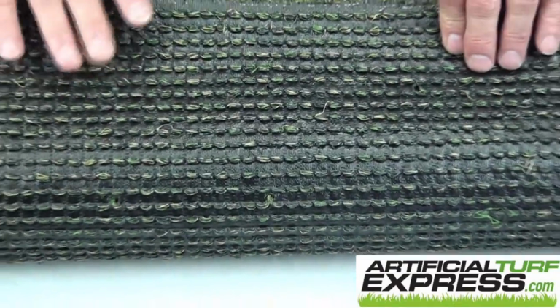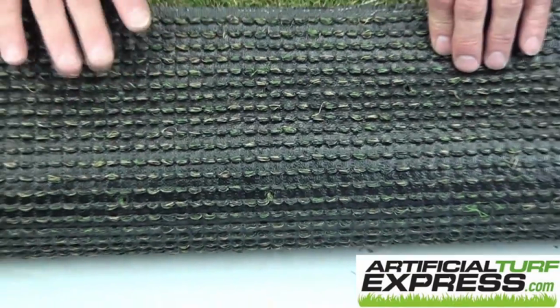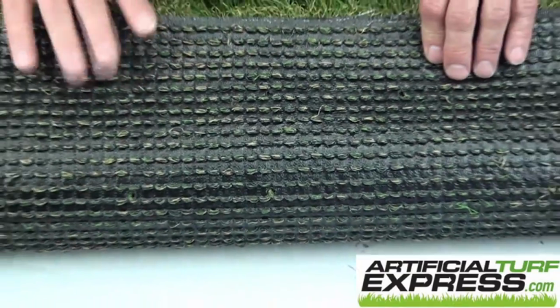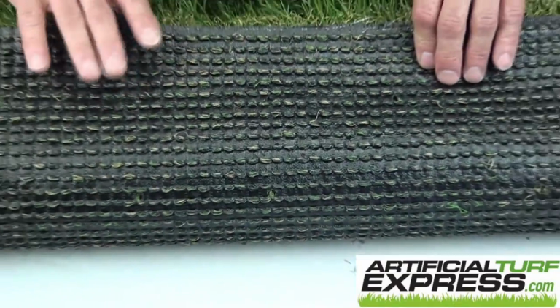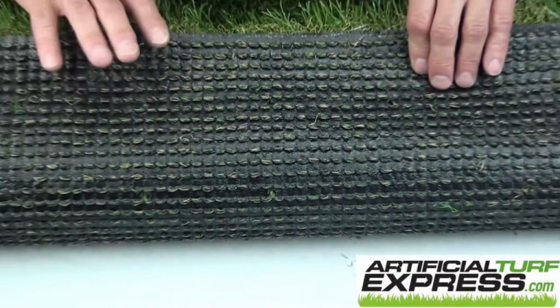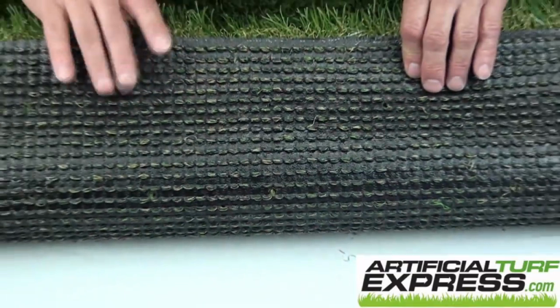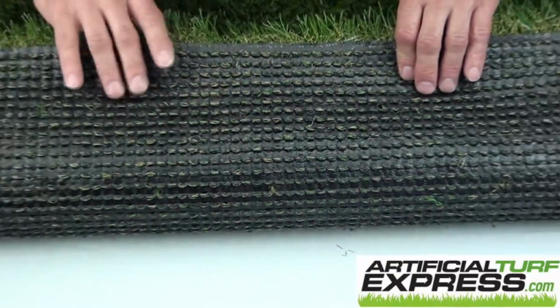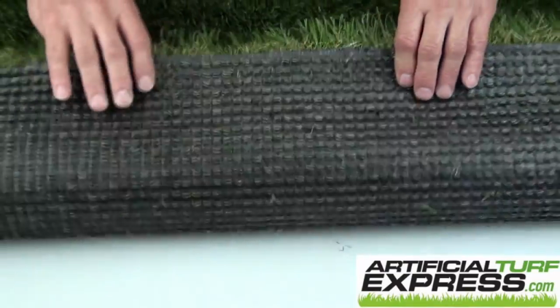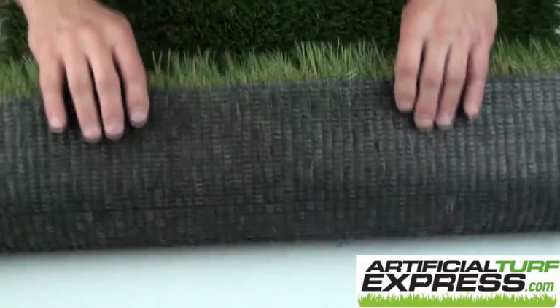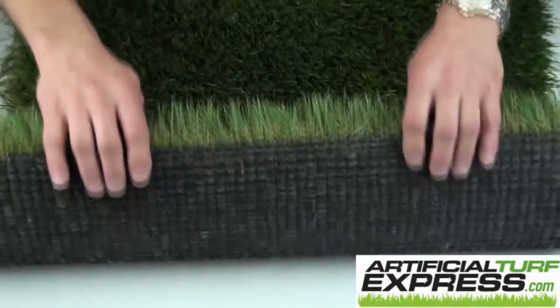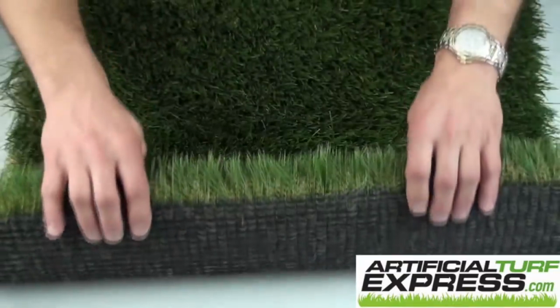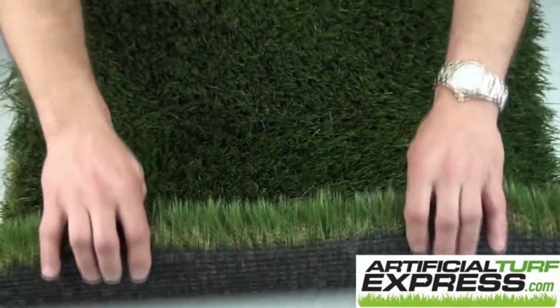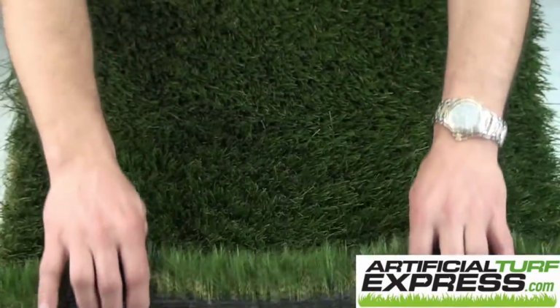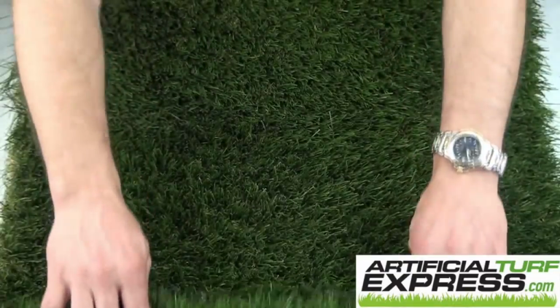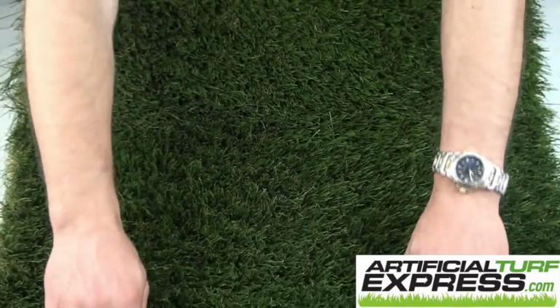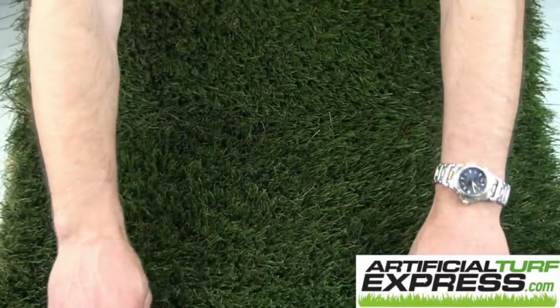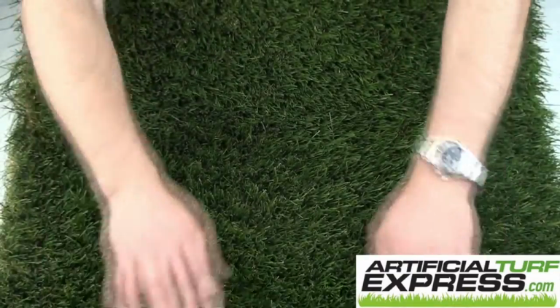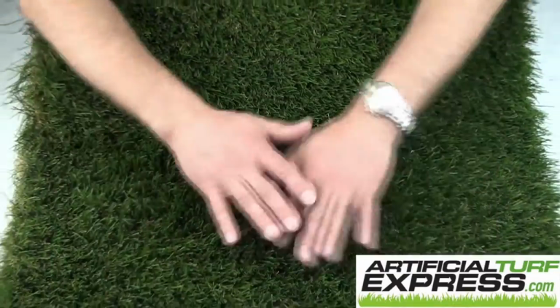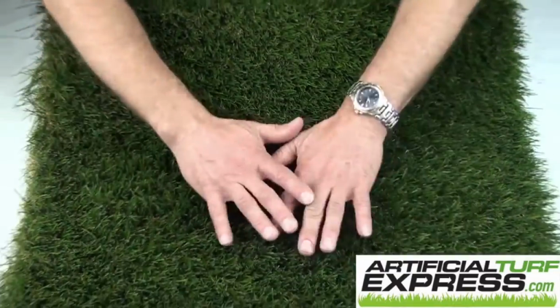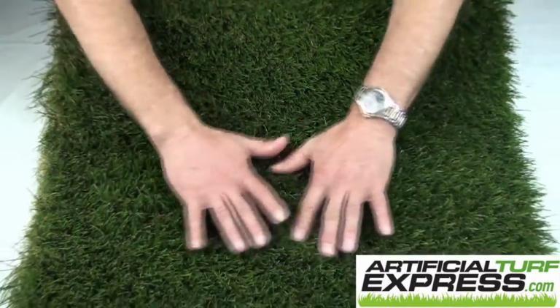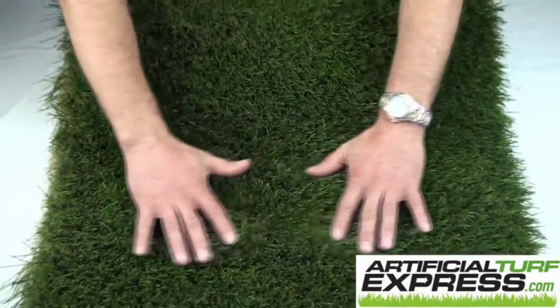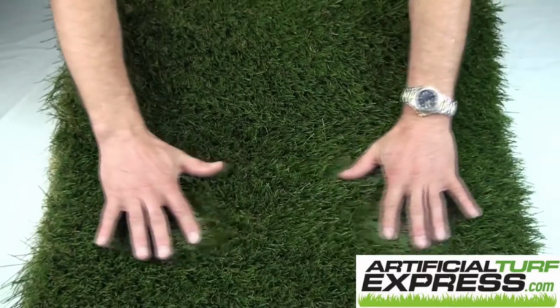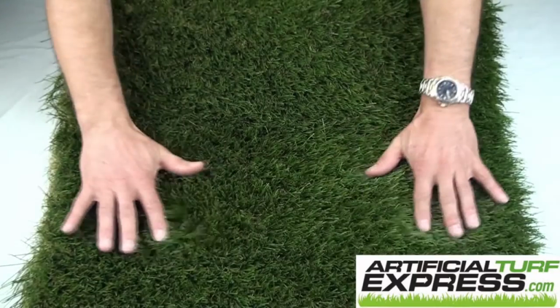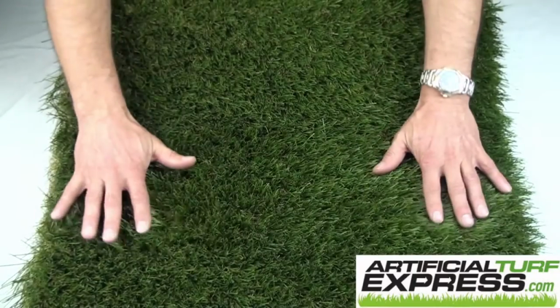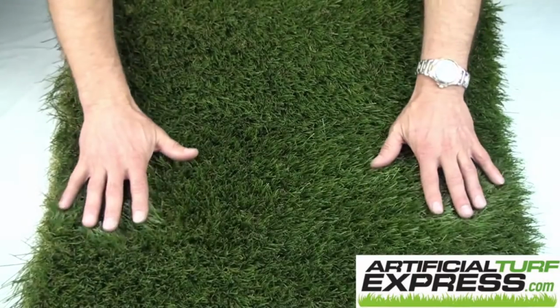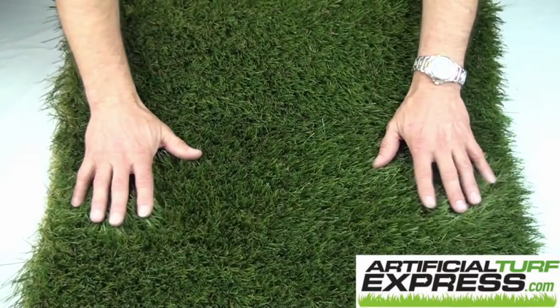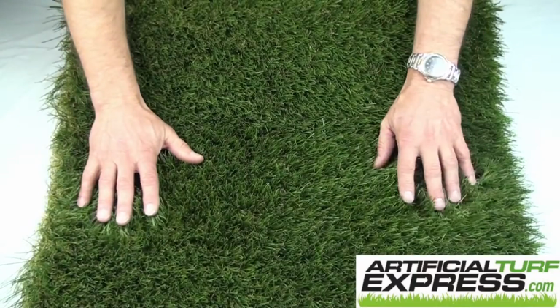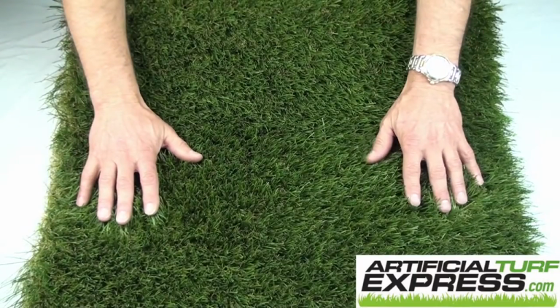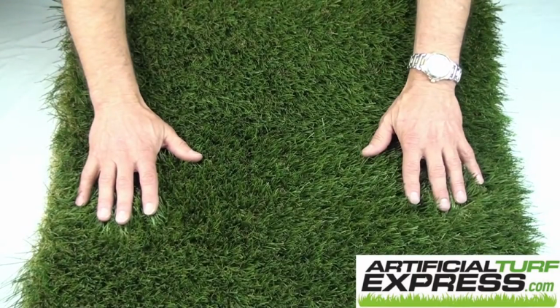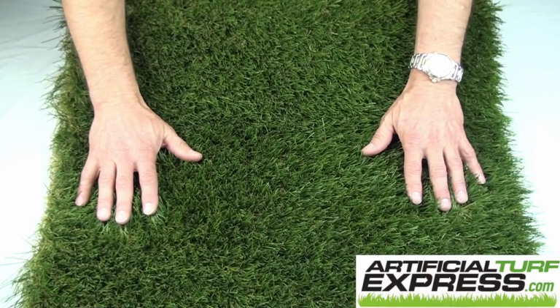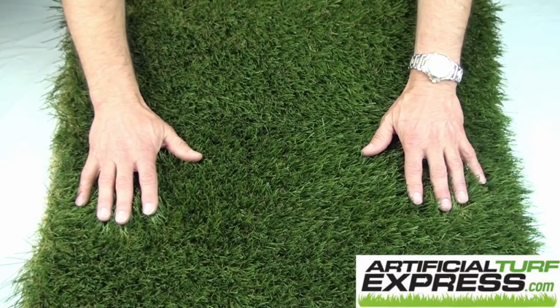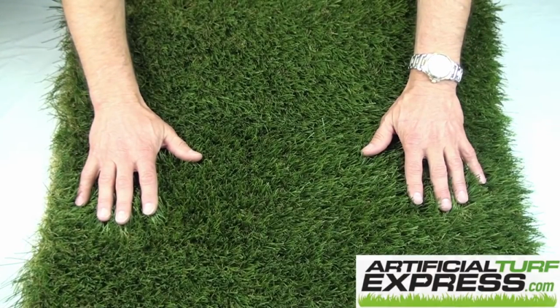This turf can go just about anywhere. And once again, Natural Fescue.